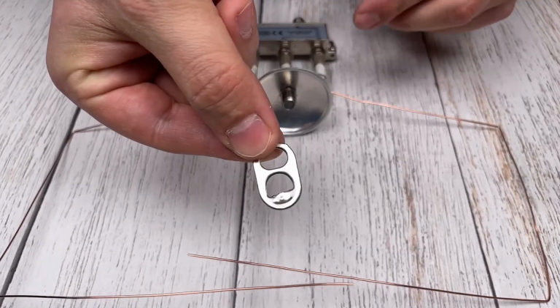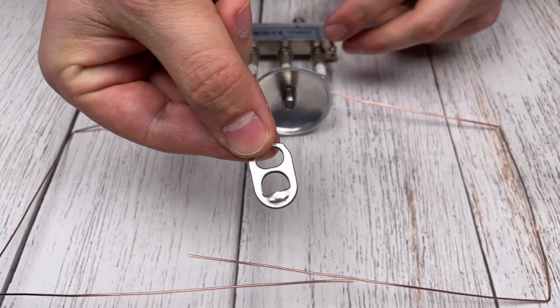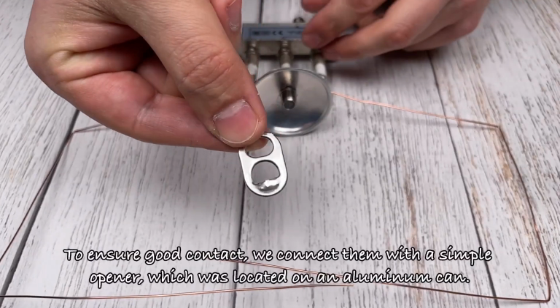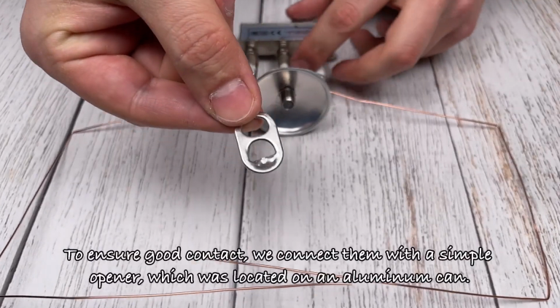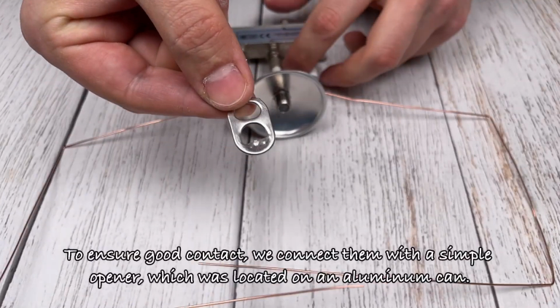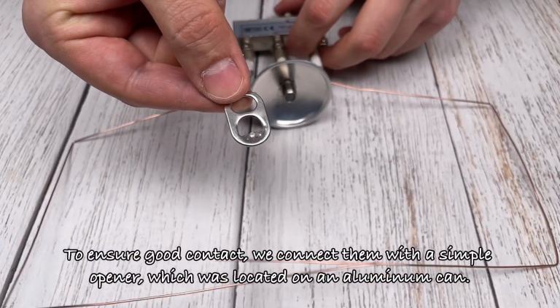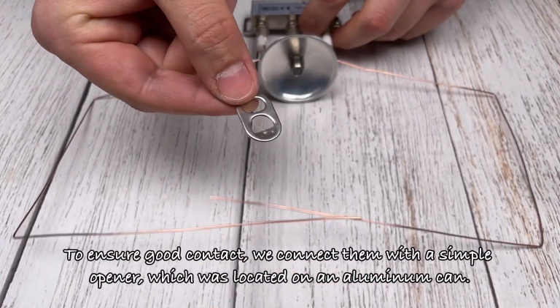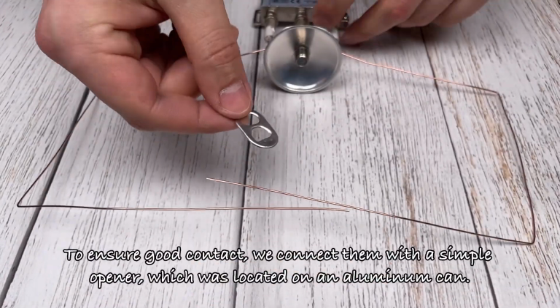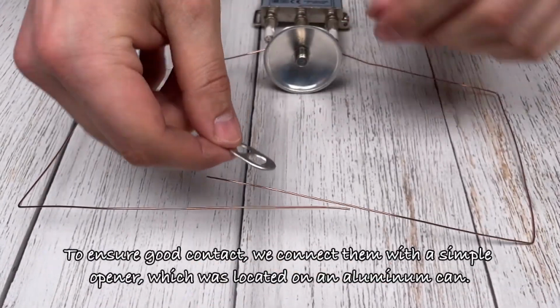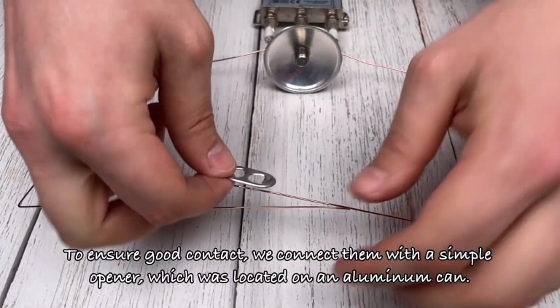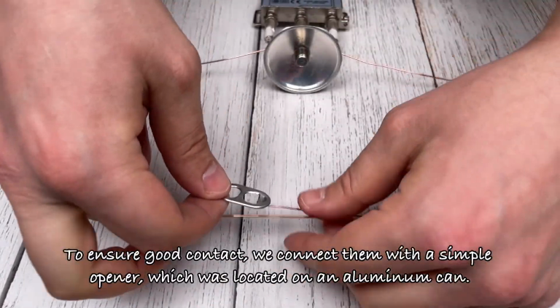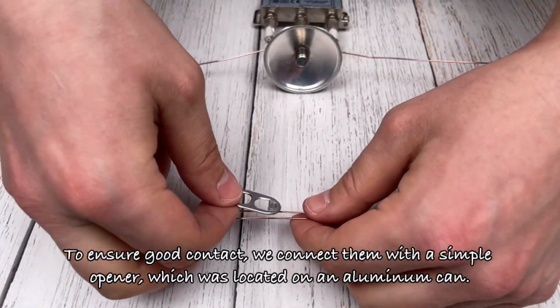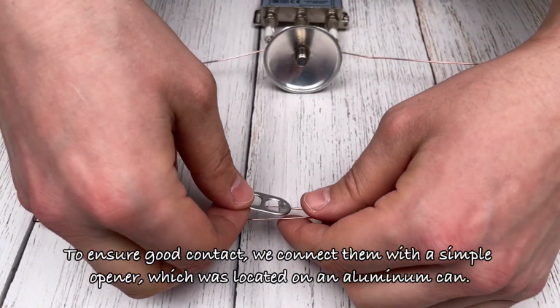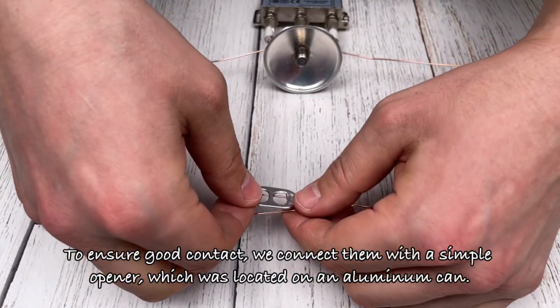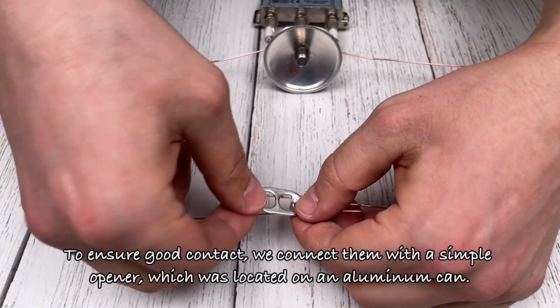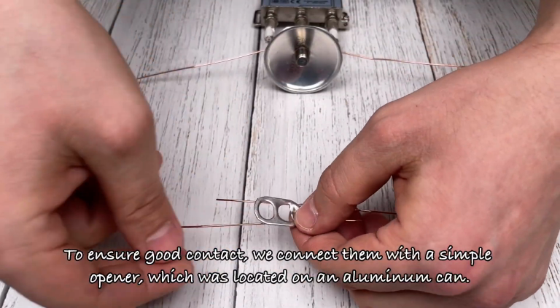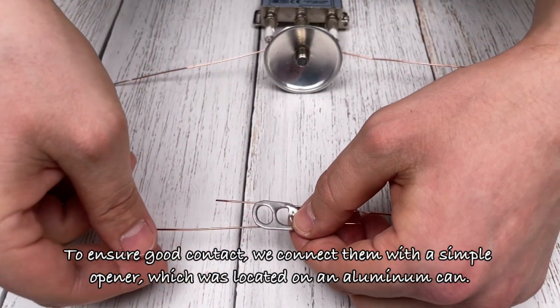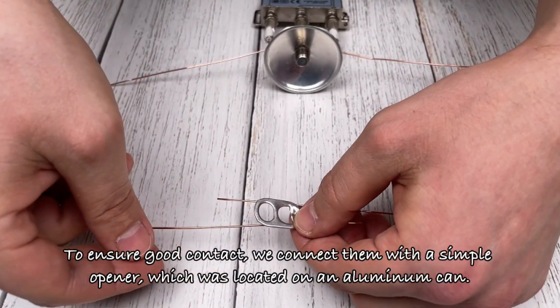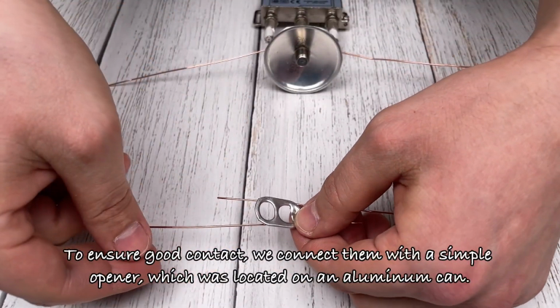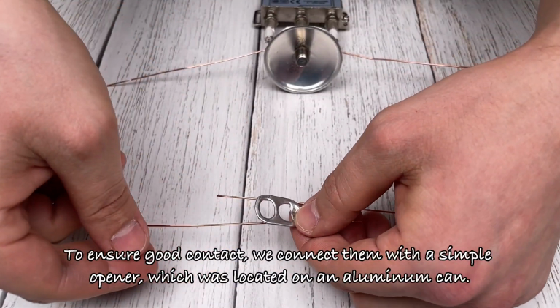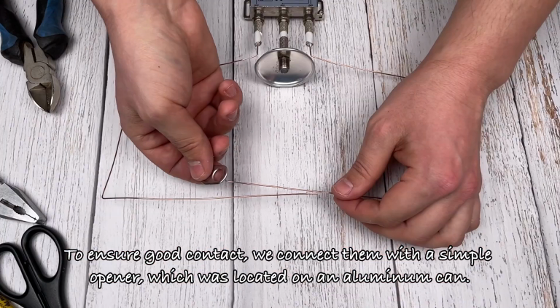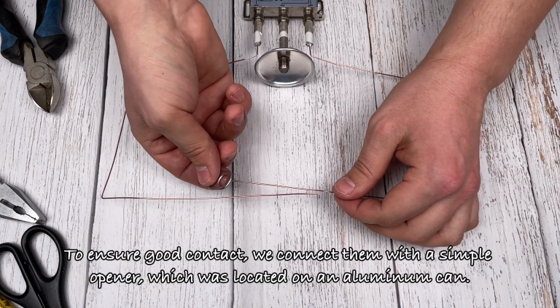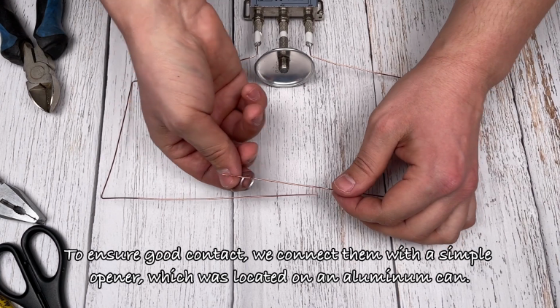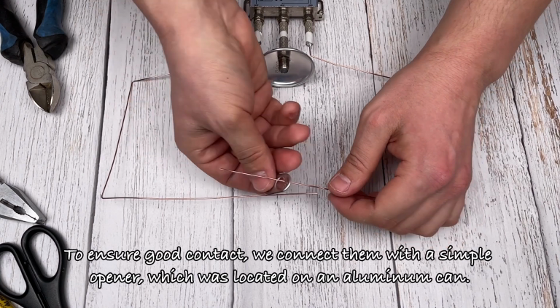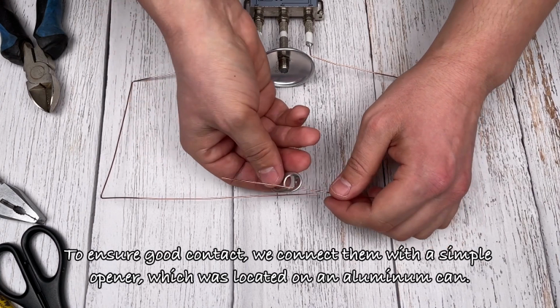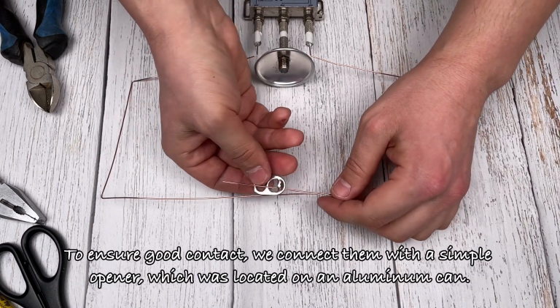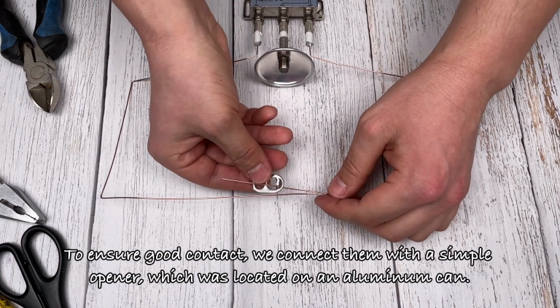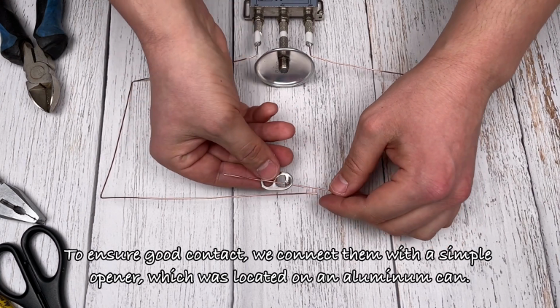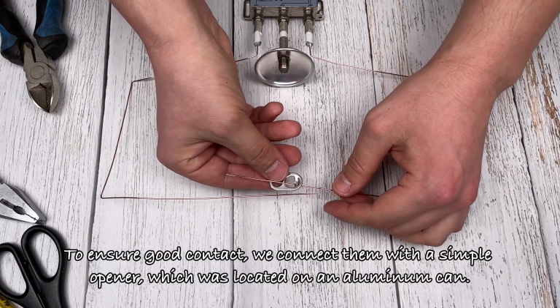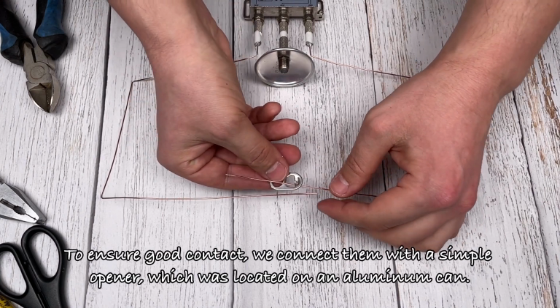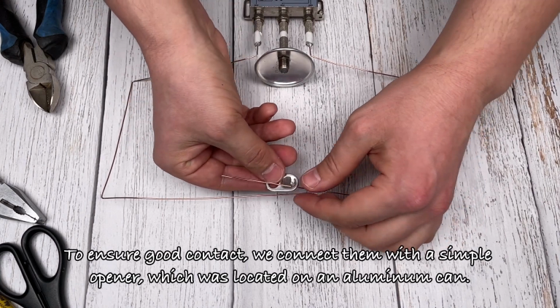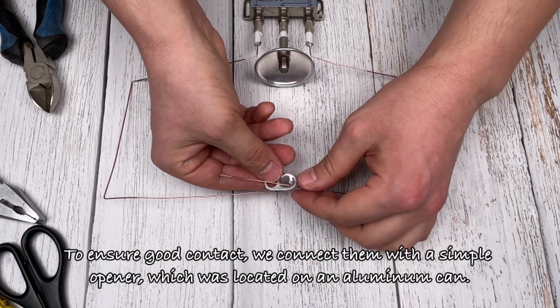To ensure good contact, we connect them with a simple opener, which was located on an aluminum can.